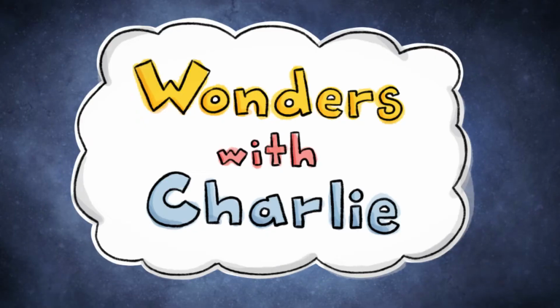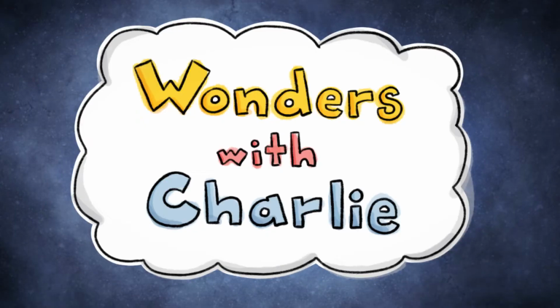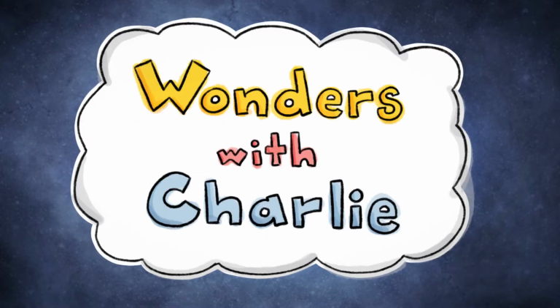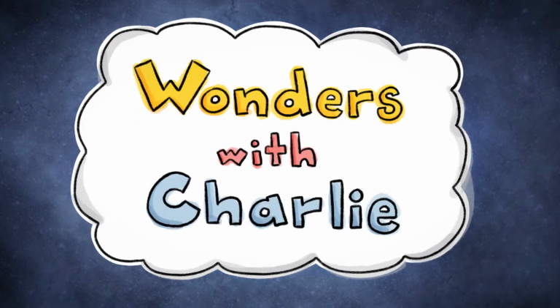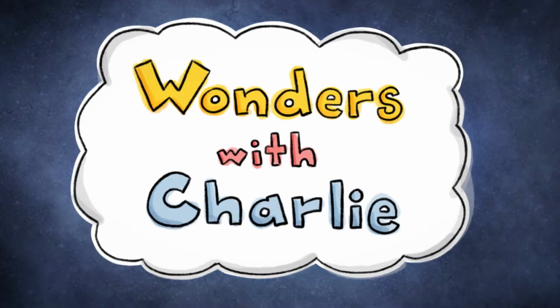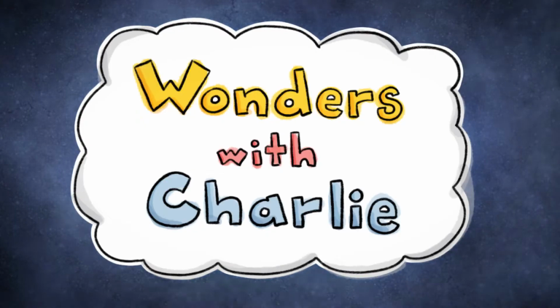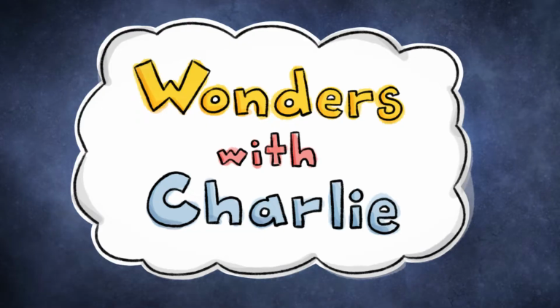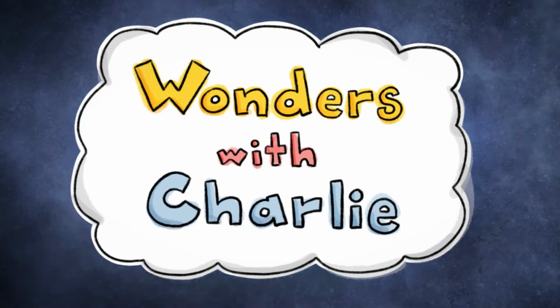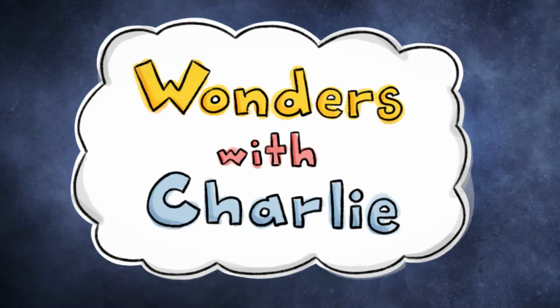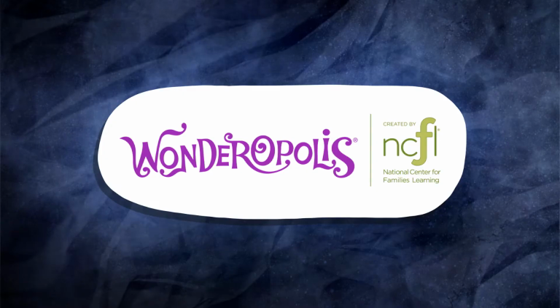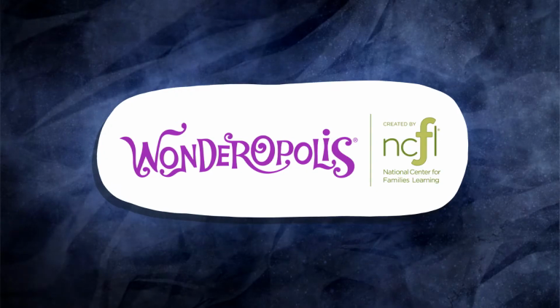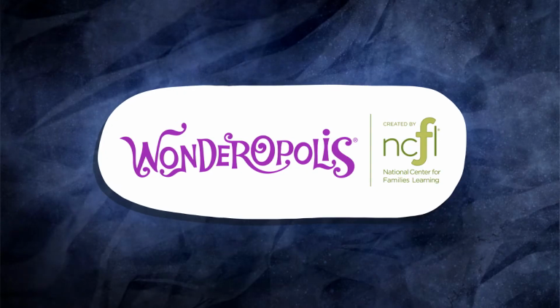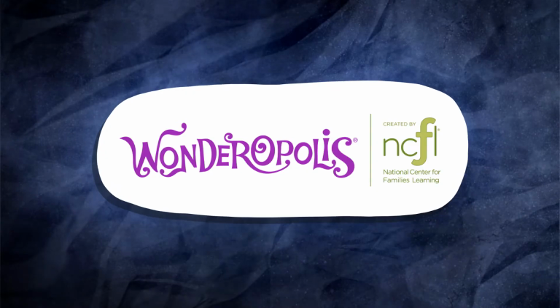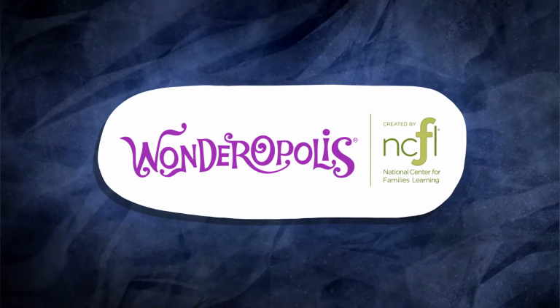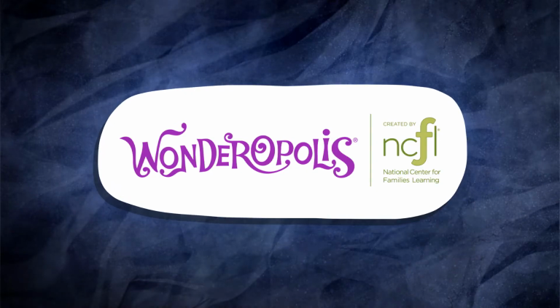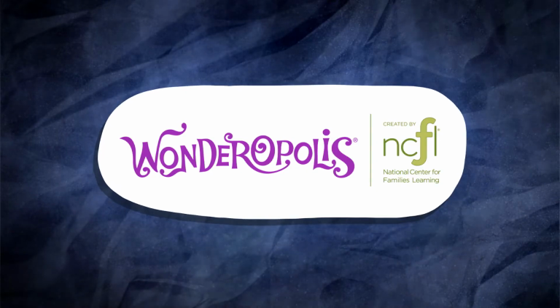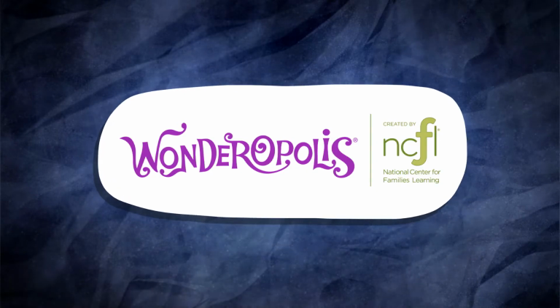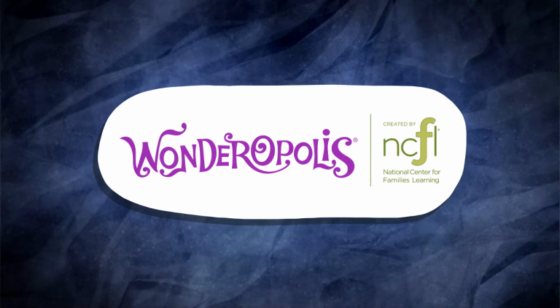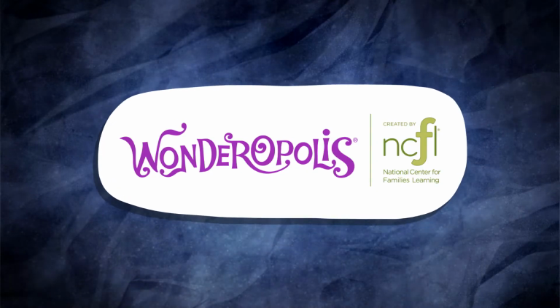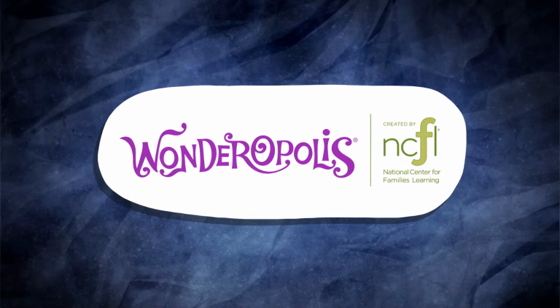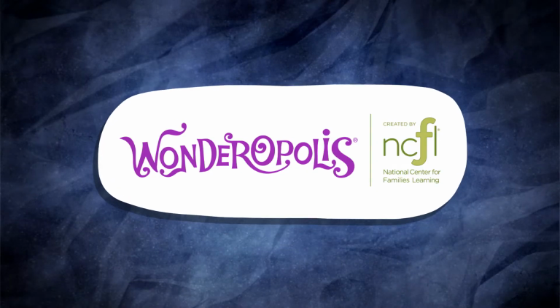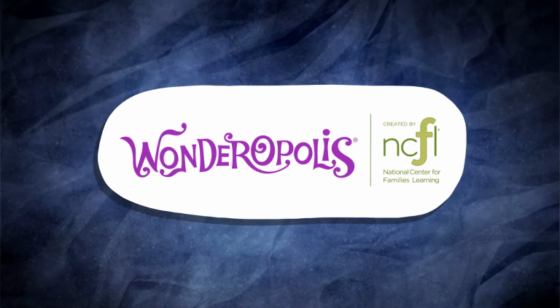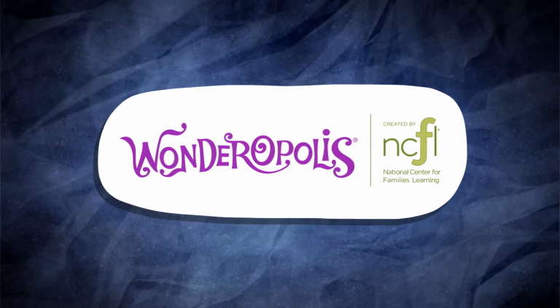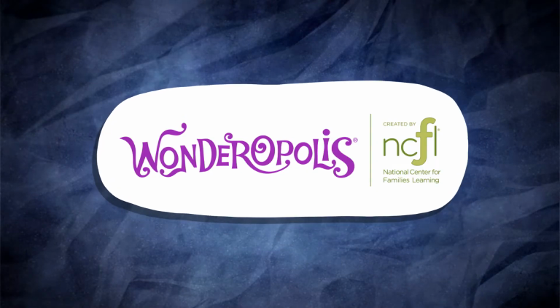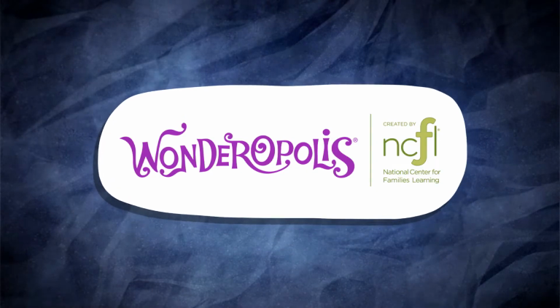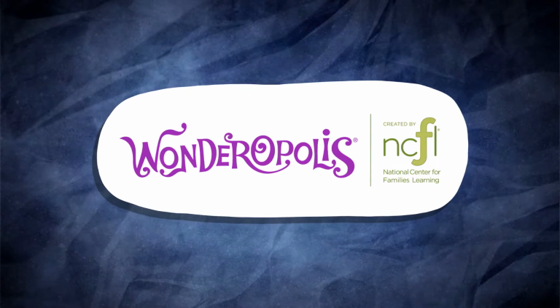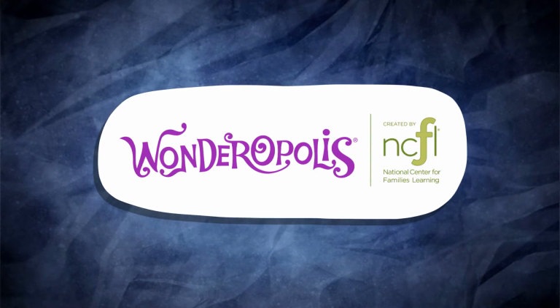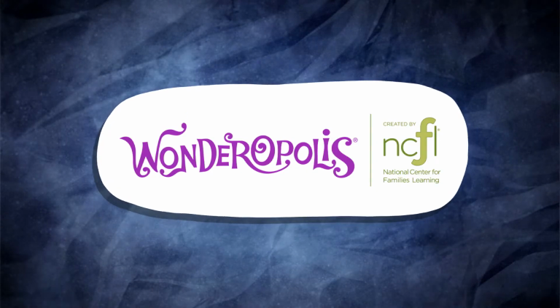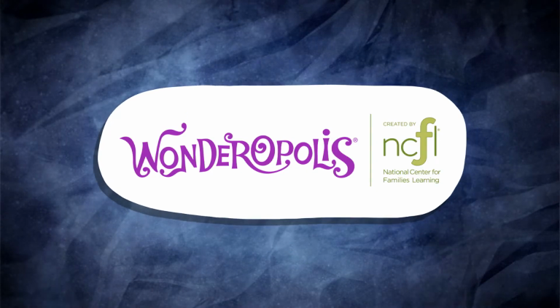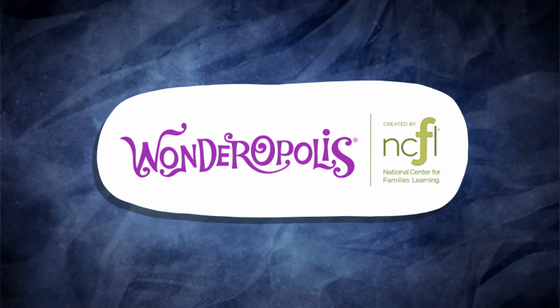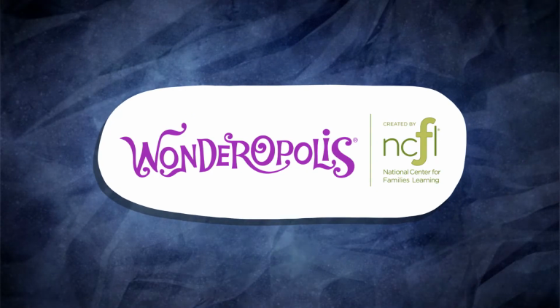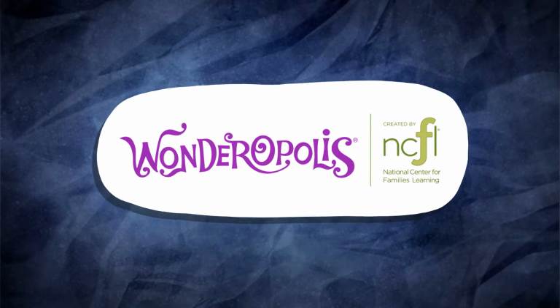Wonders with Charlie is made in partnership with wonderopolis.org, a website by the National Center for Families Learning.